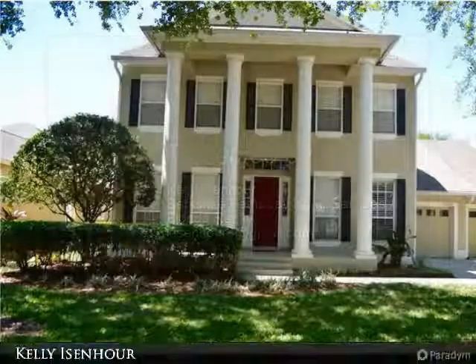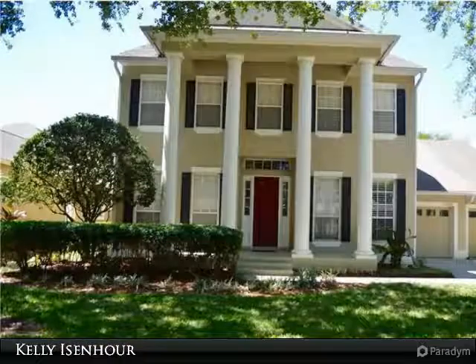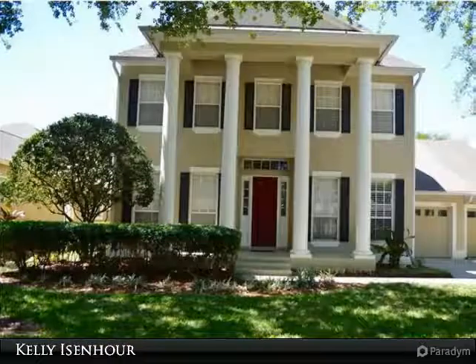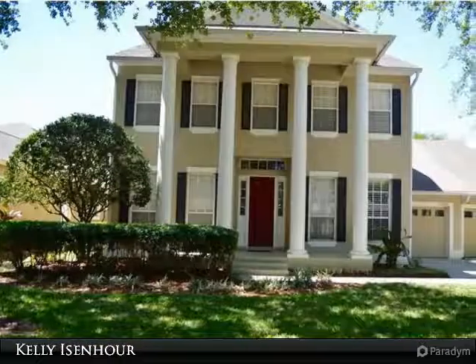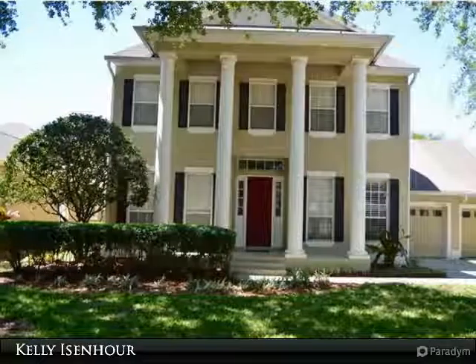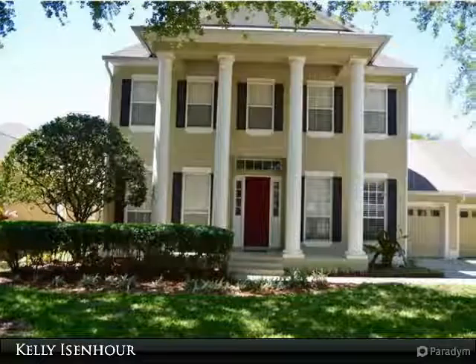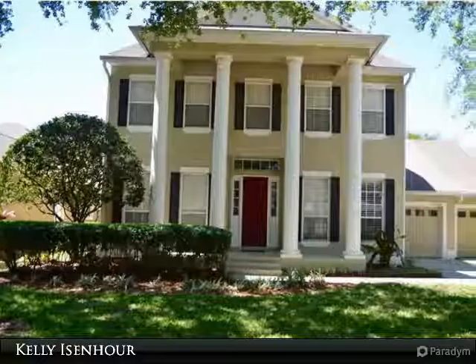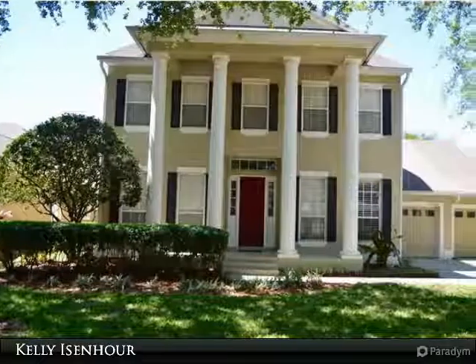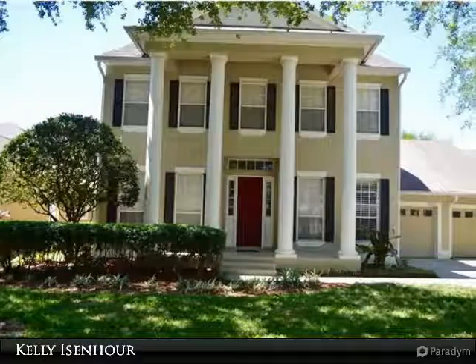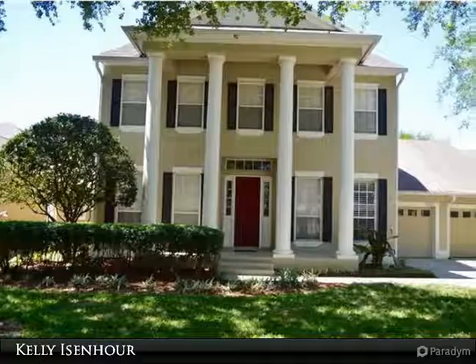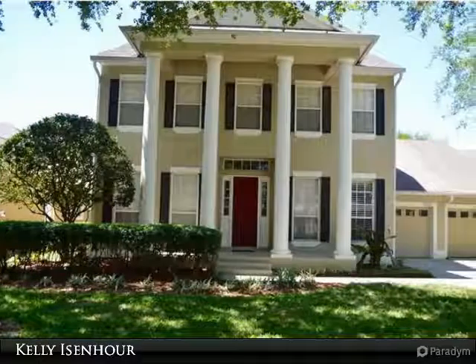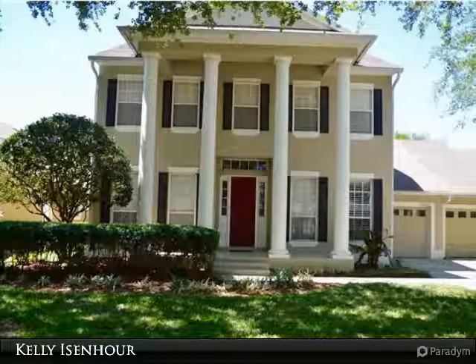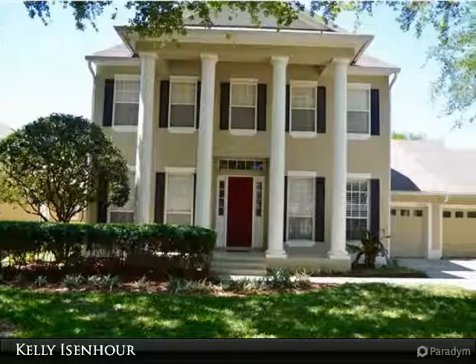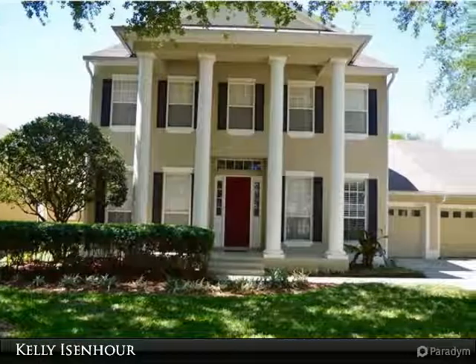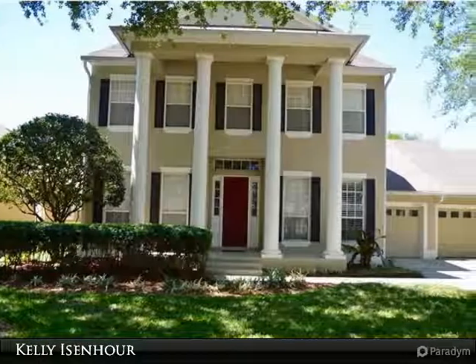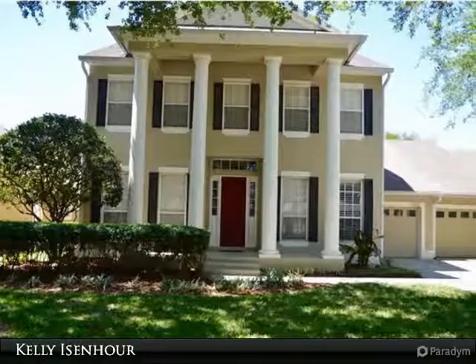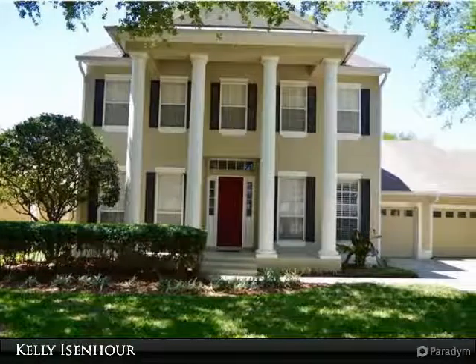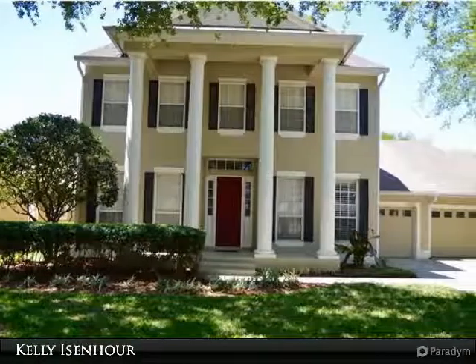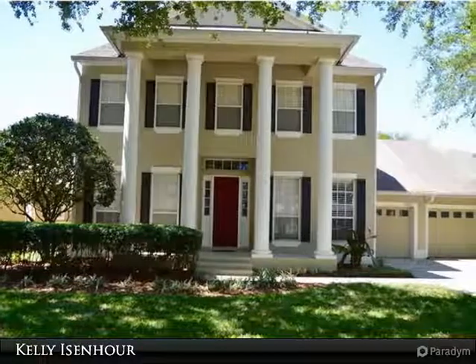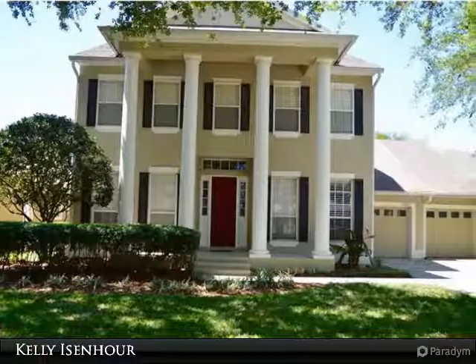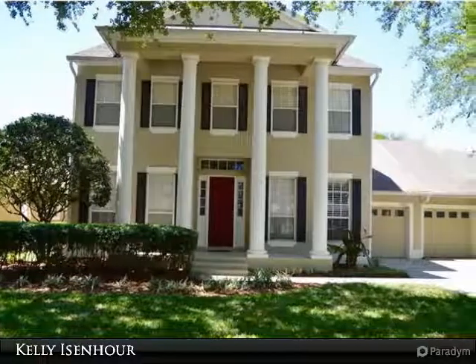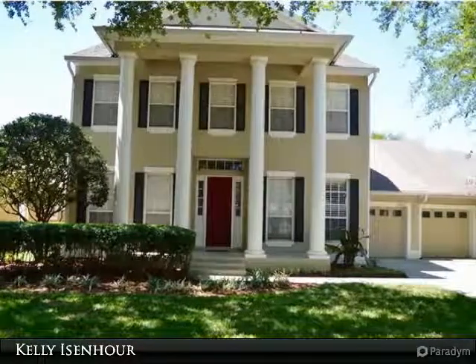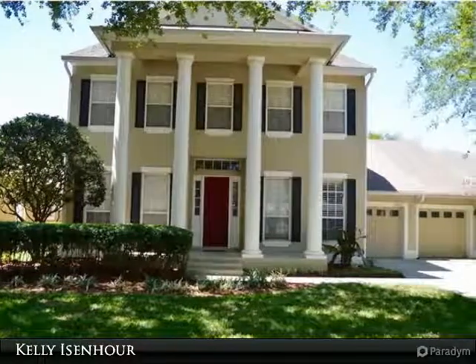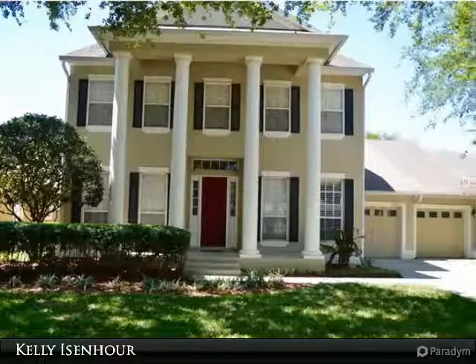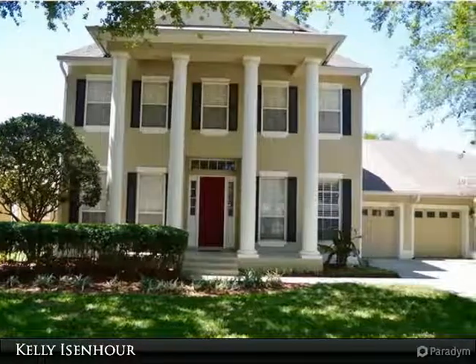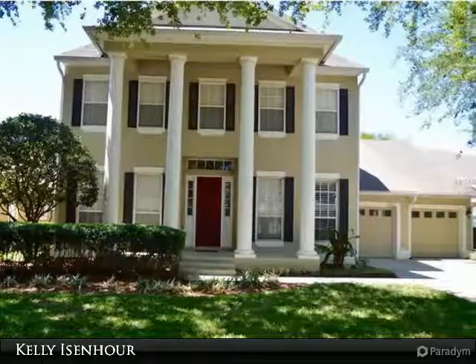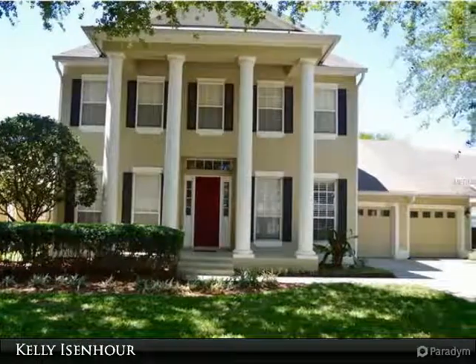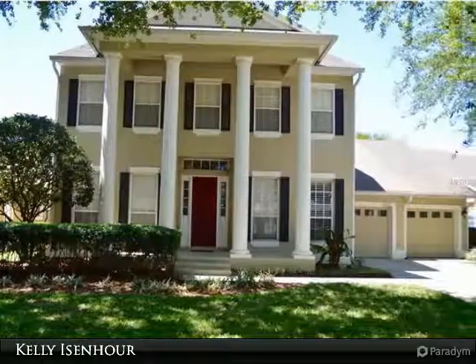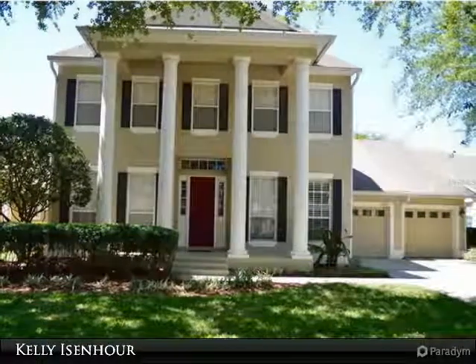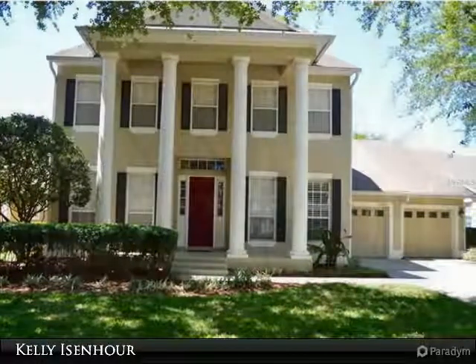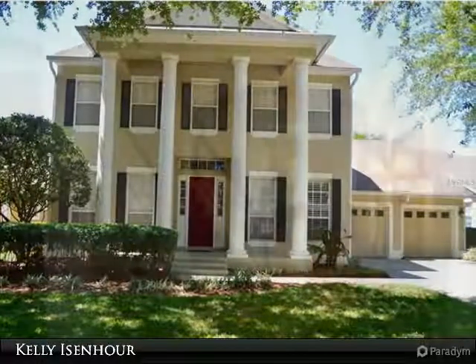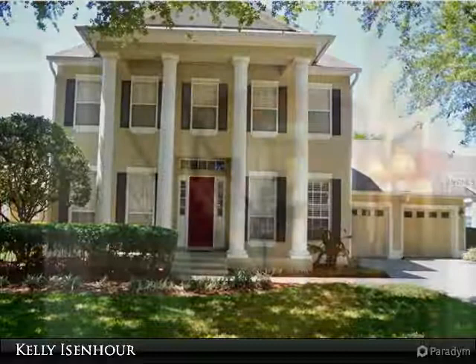Welcome home to Keens Point. This beautiful 4 bedroom, 4 full bath home is waiting for you.